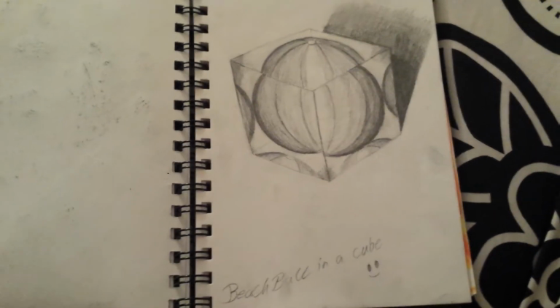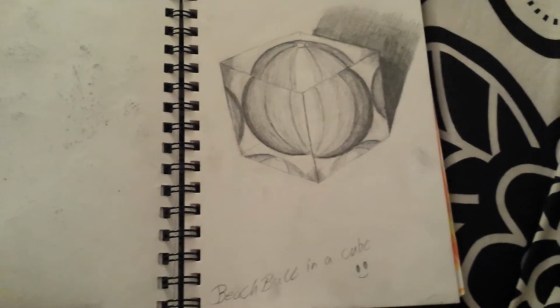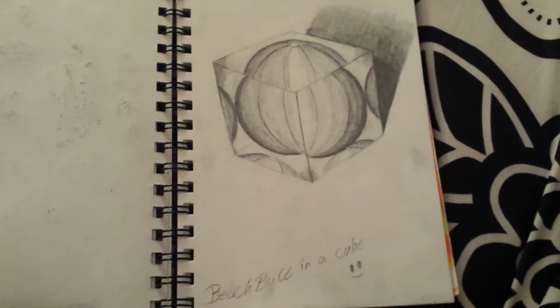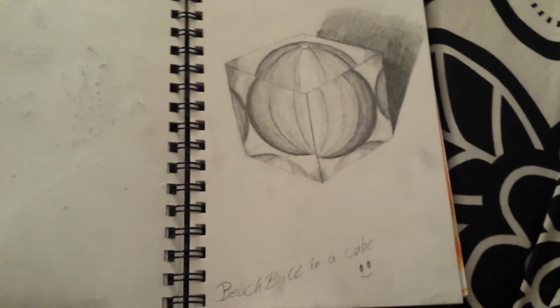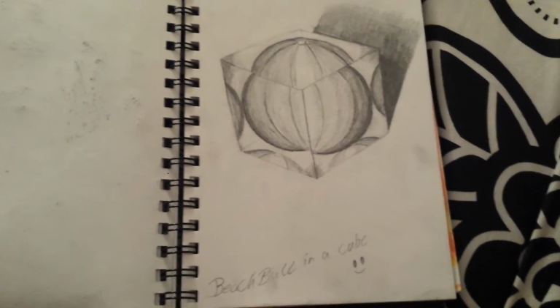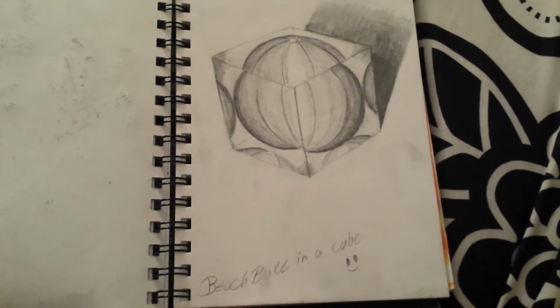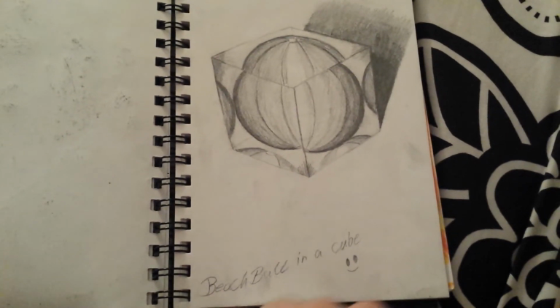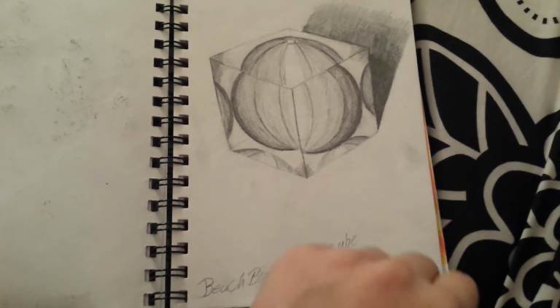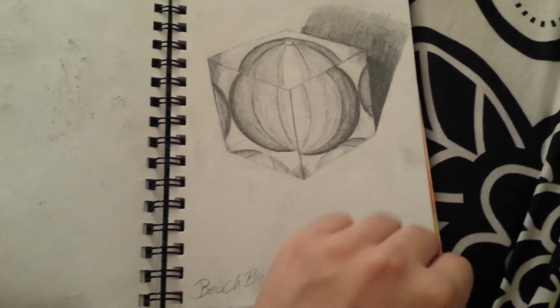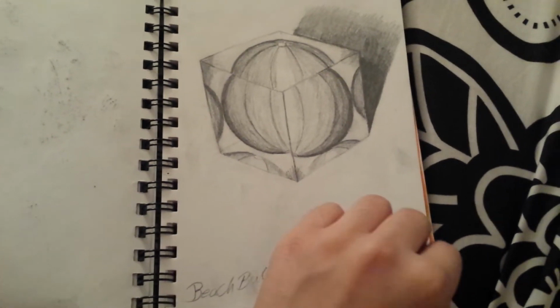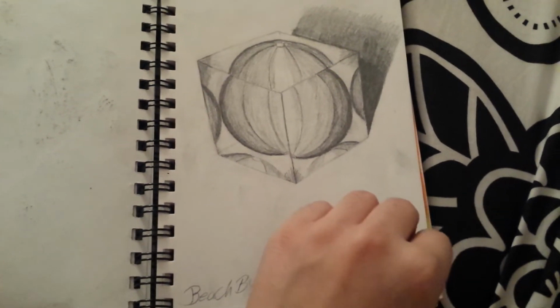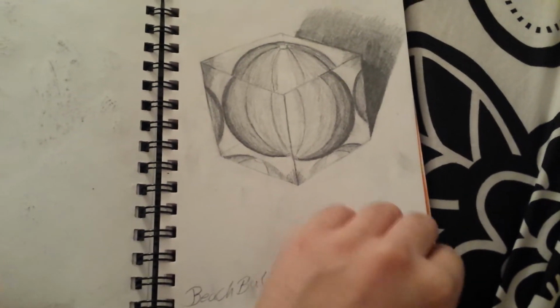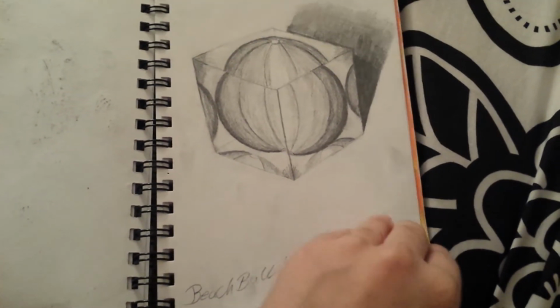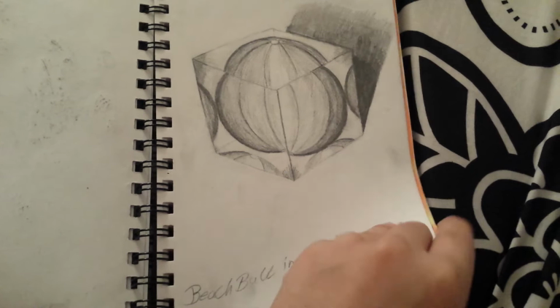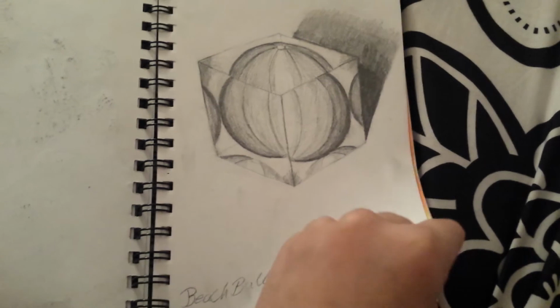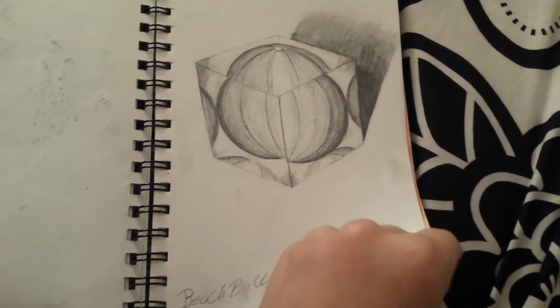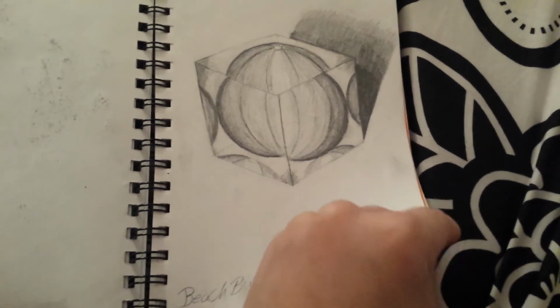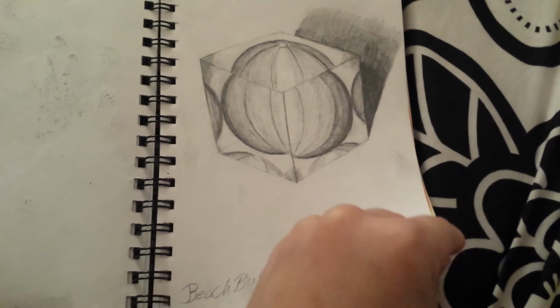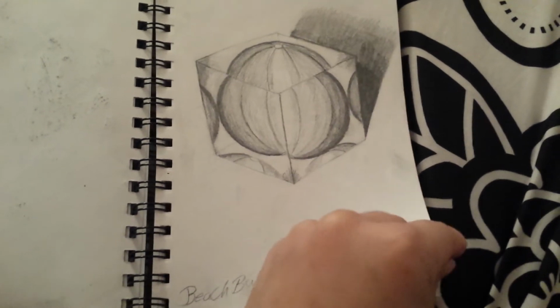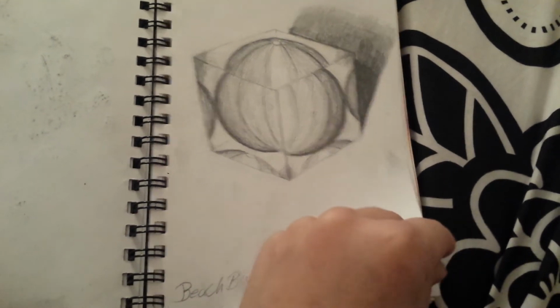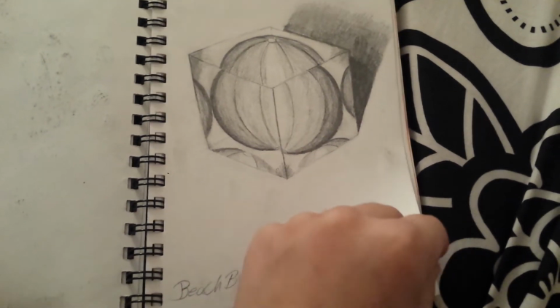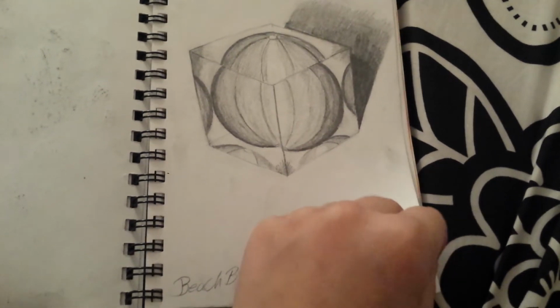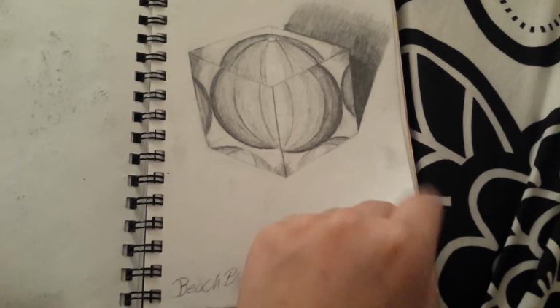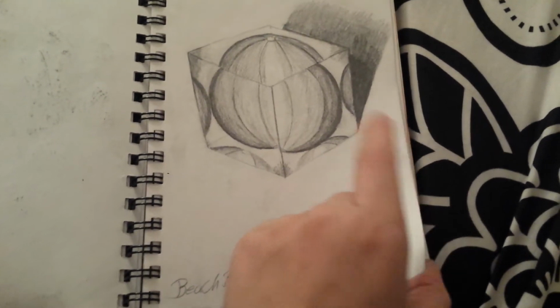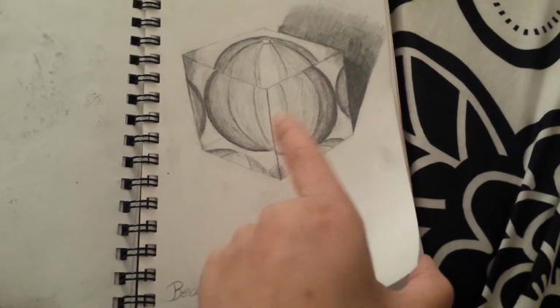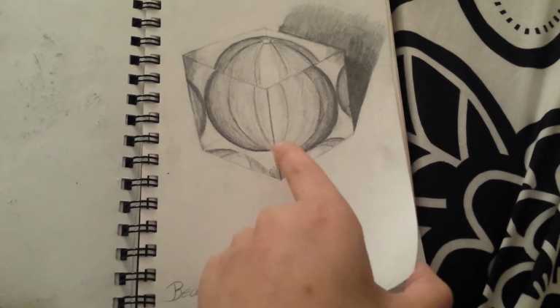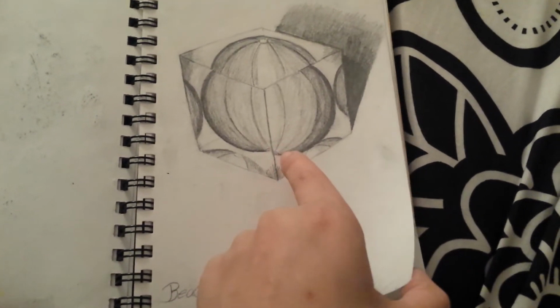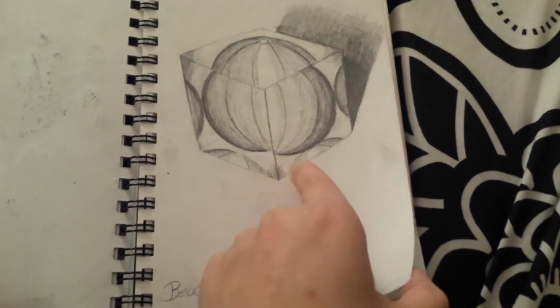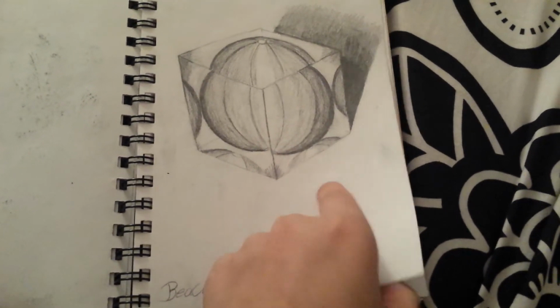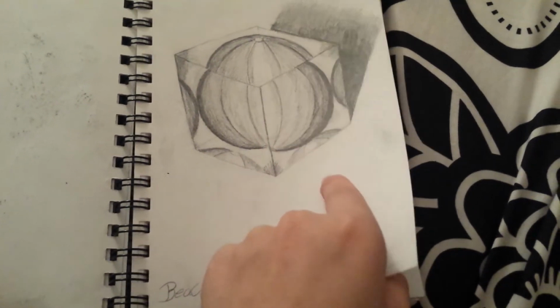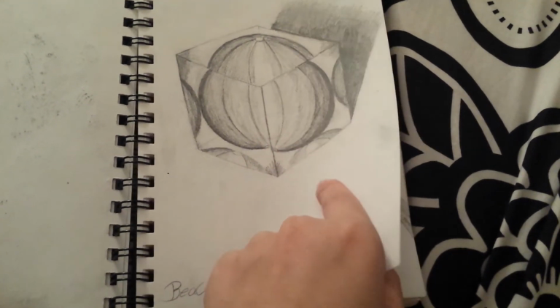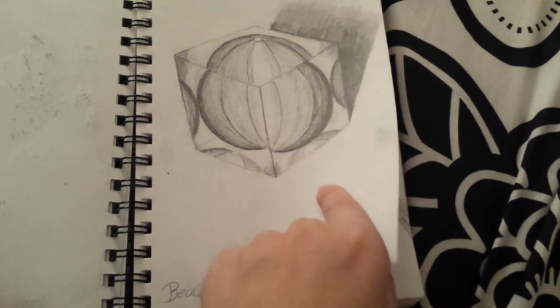And this is just a random picture I drew during class. It's a beach ball and a glass cube.